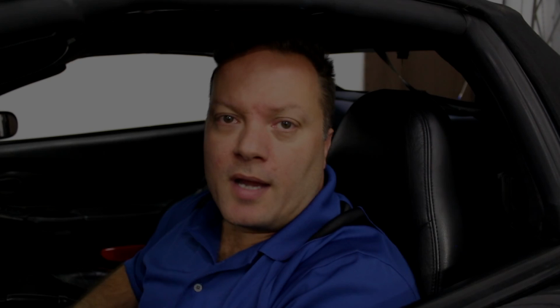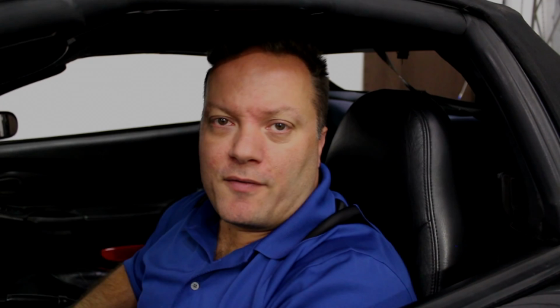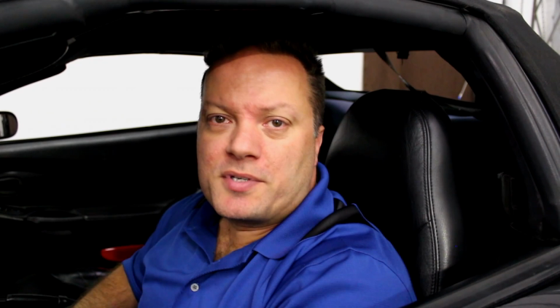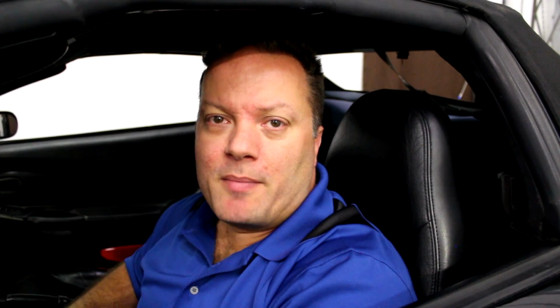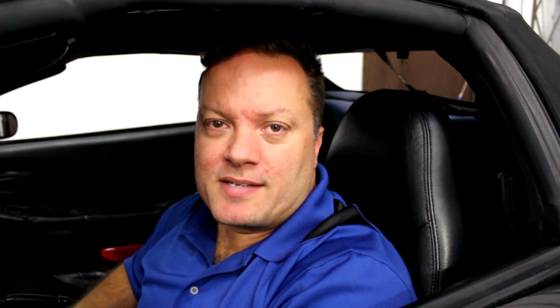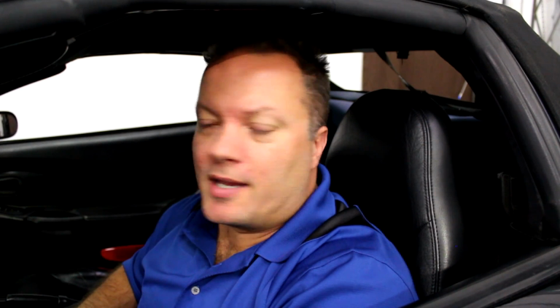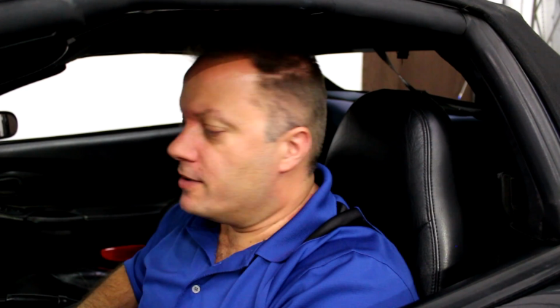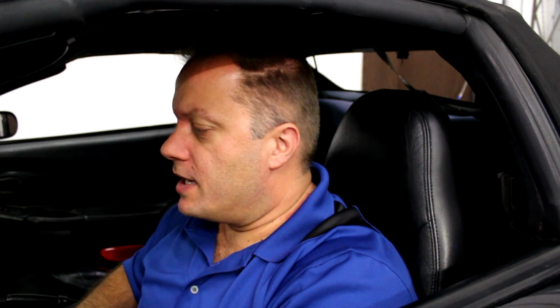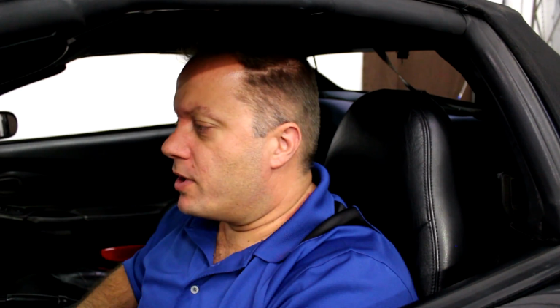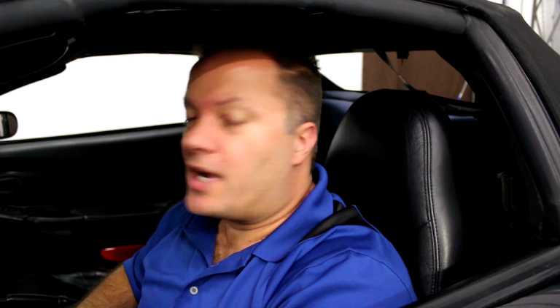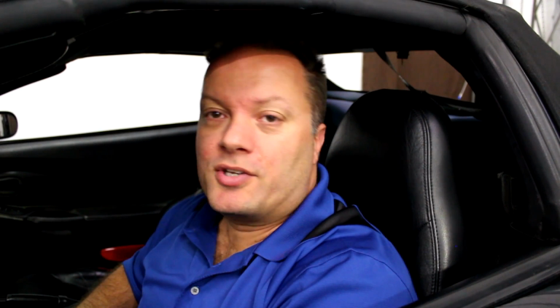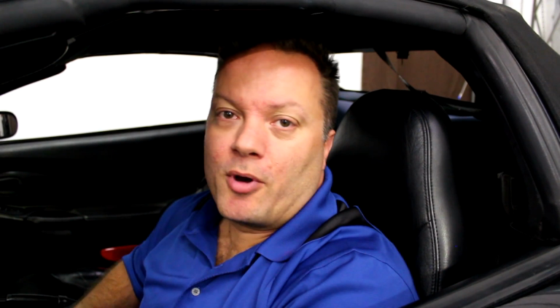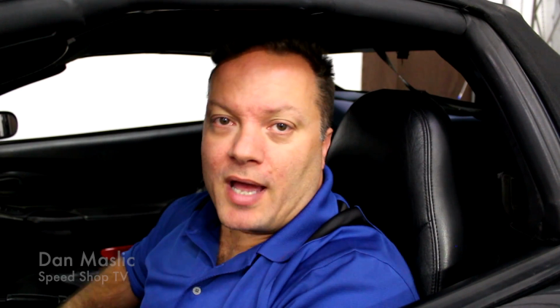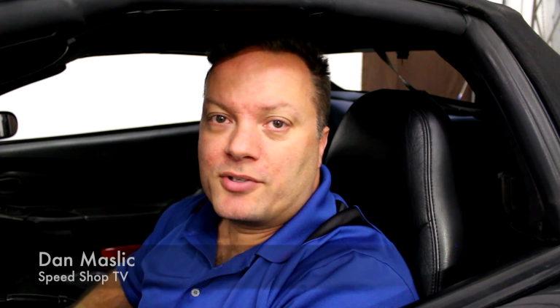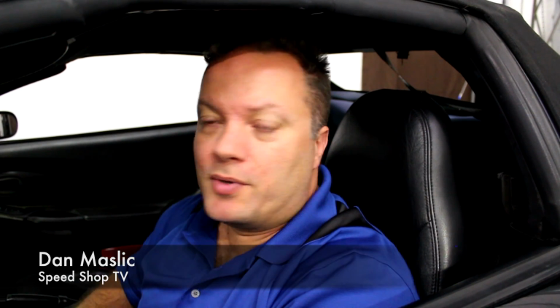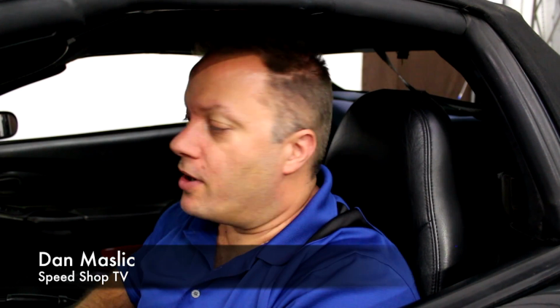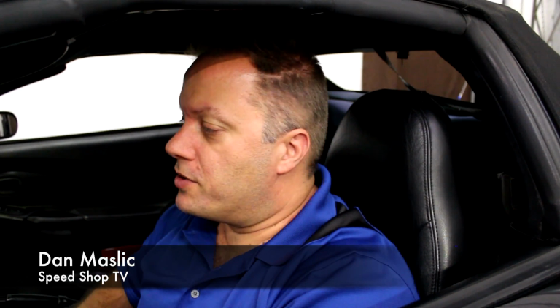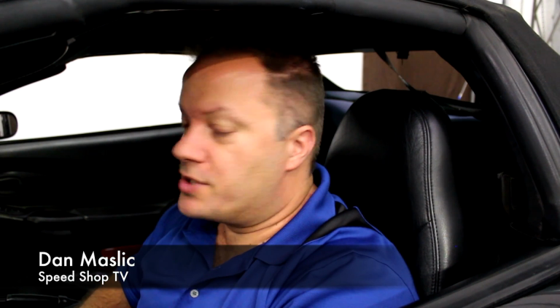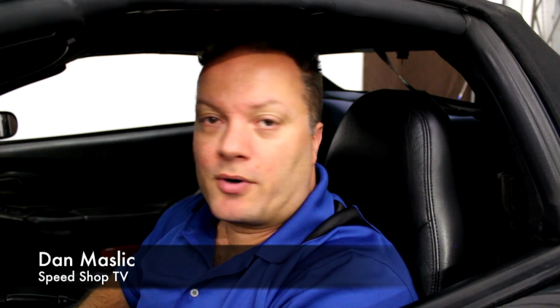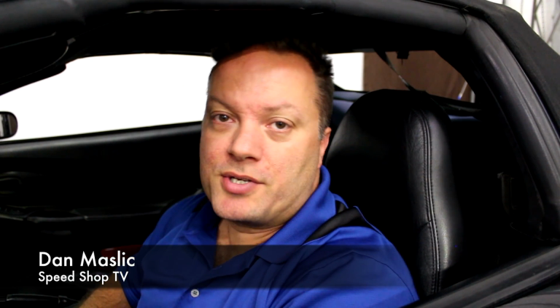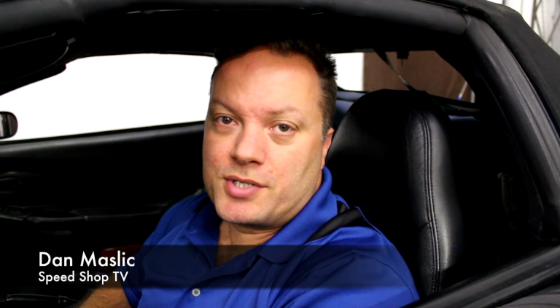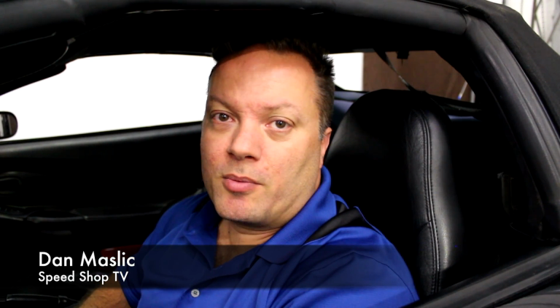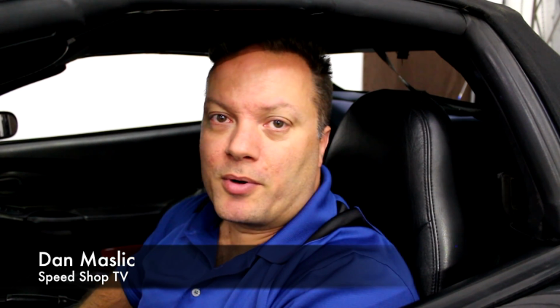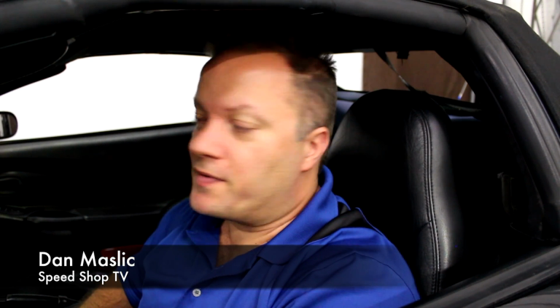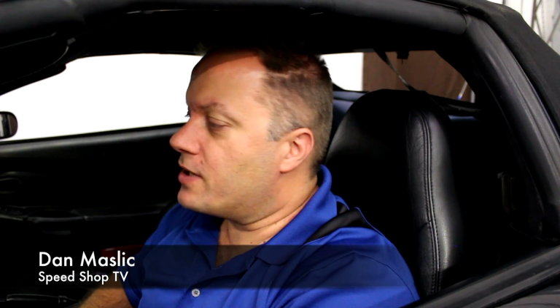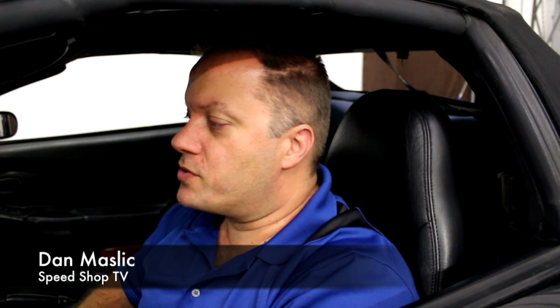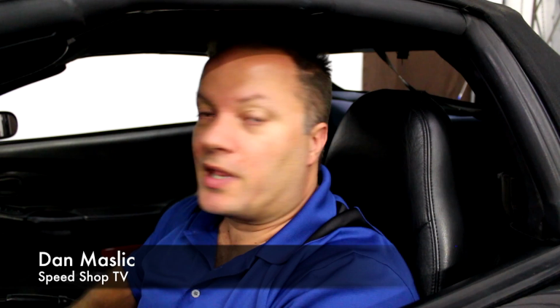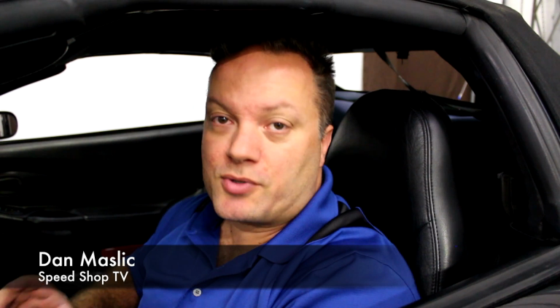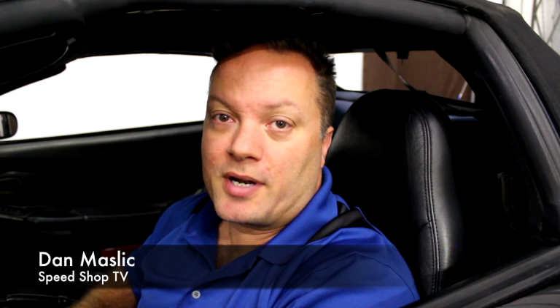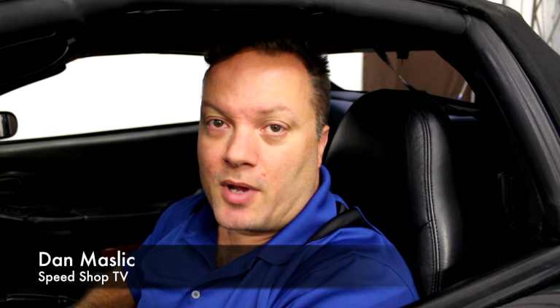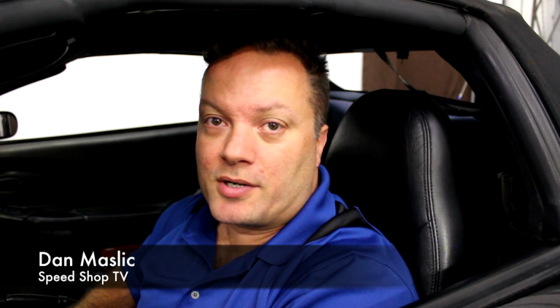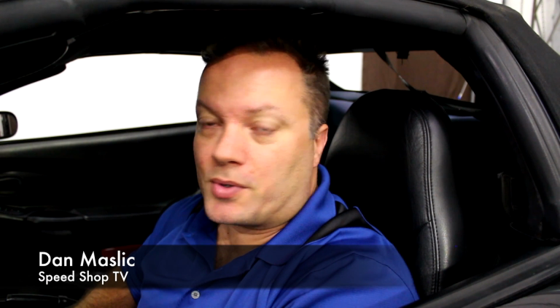Hi folks, Dan Maslick here. Today we're going to talk about idle tuning on third generation General Motors vehicles with electronic throttle control.